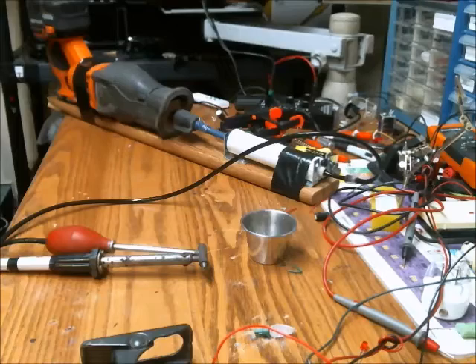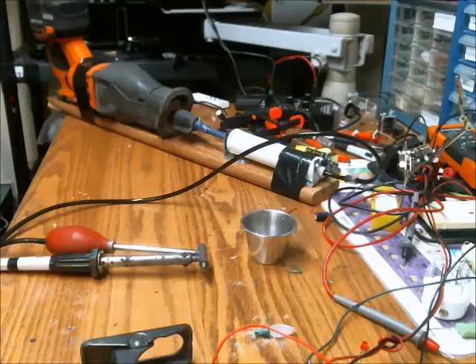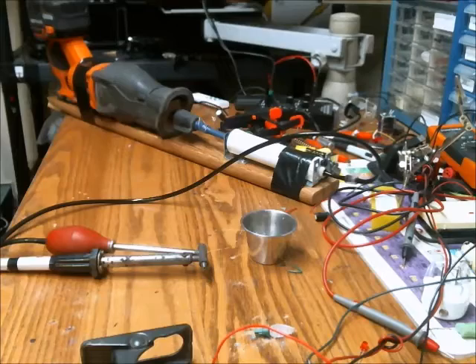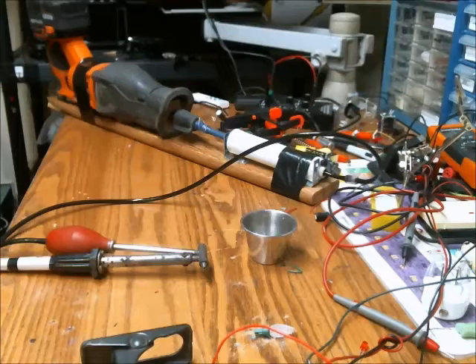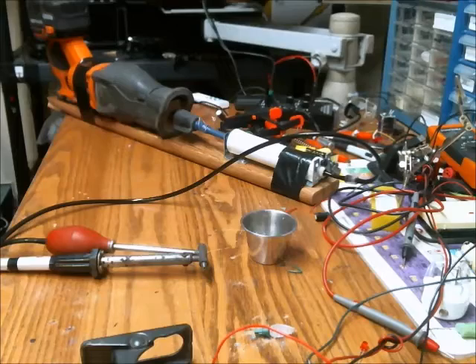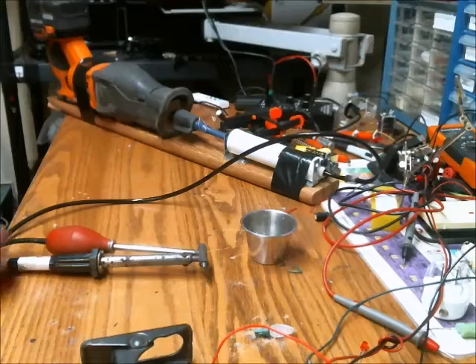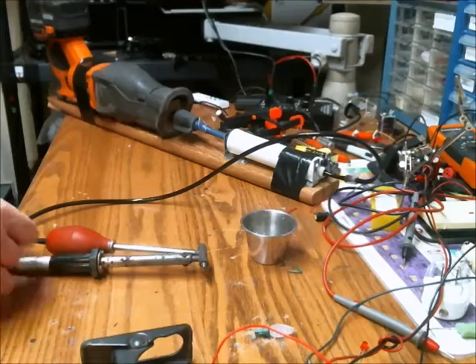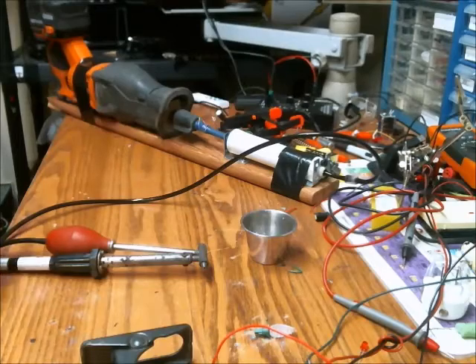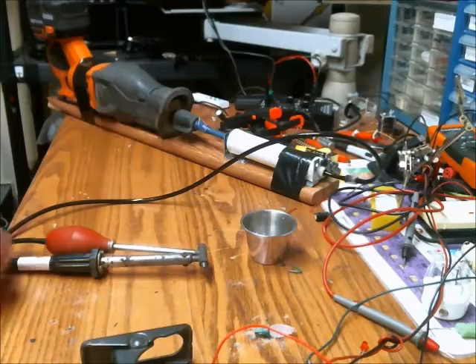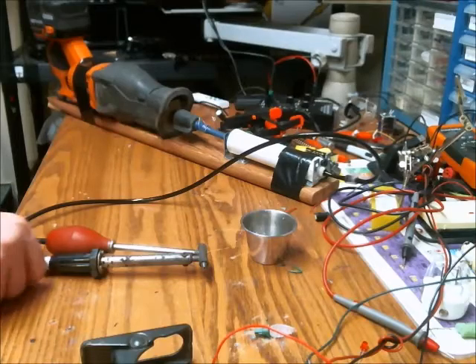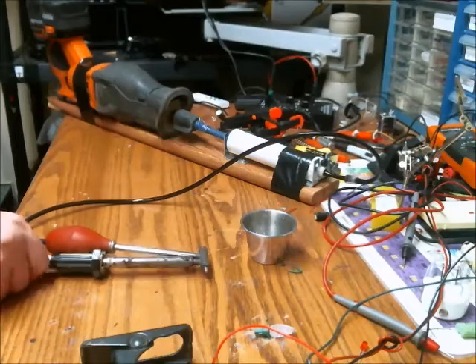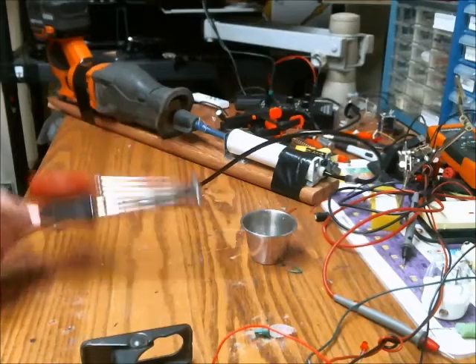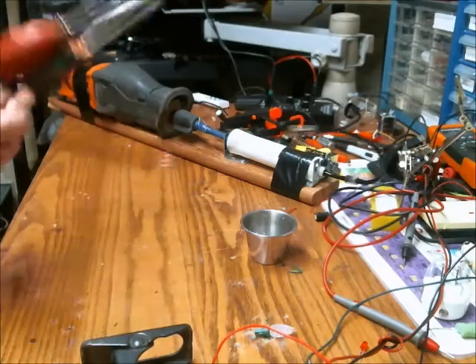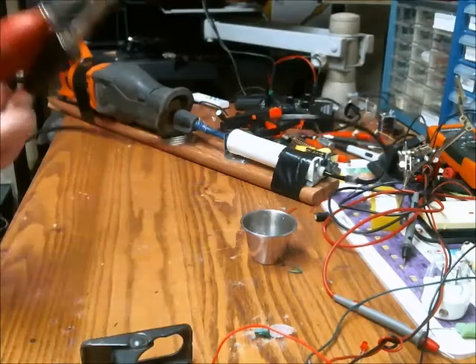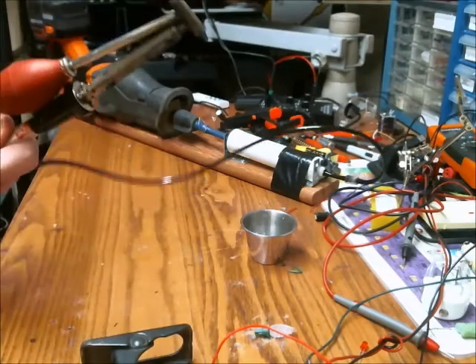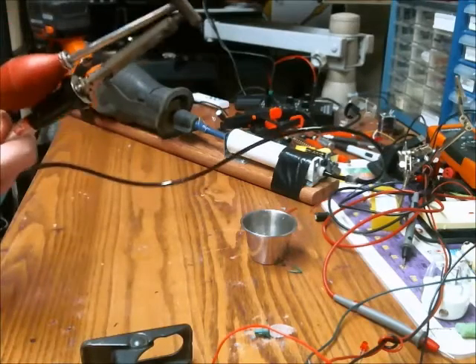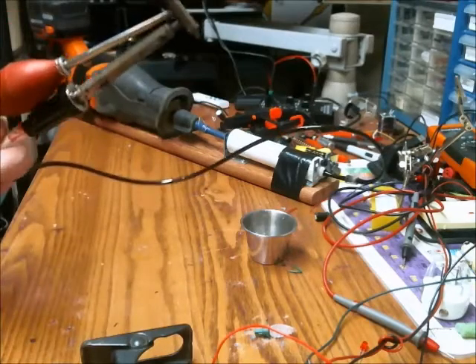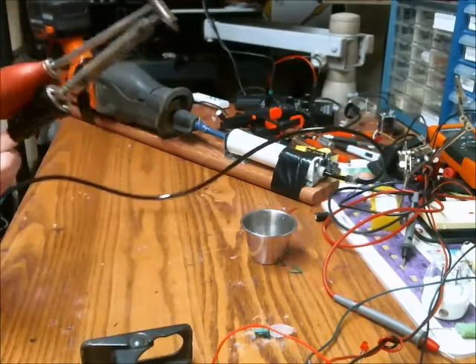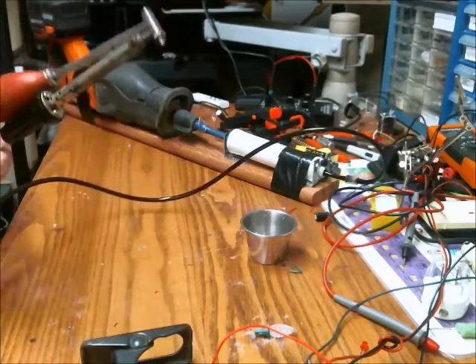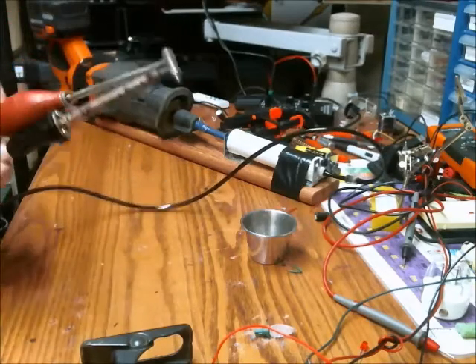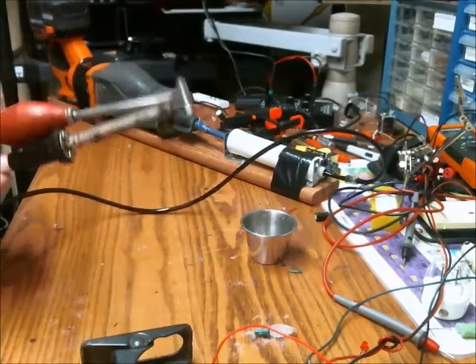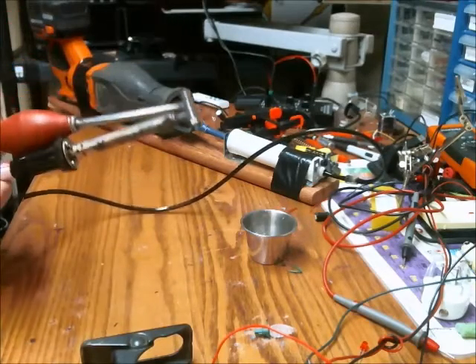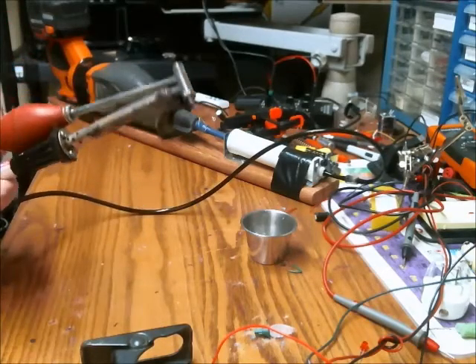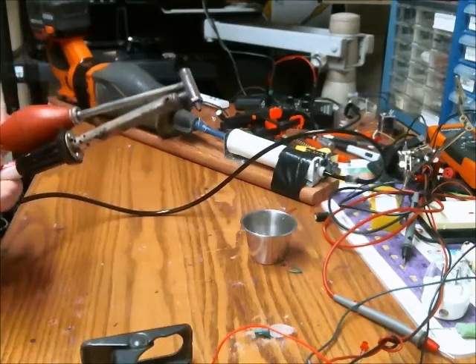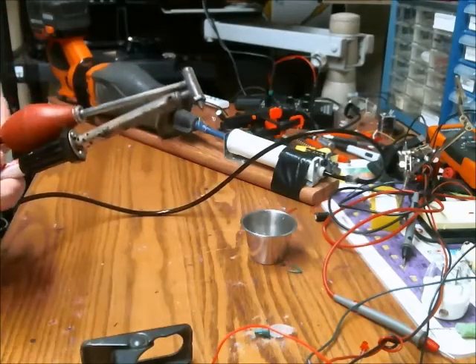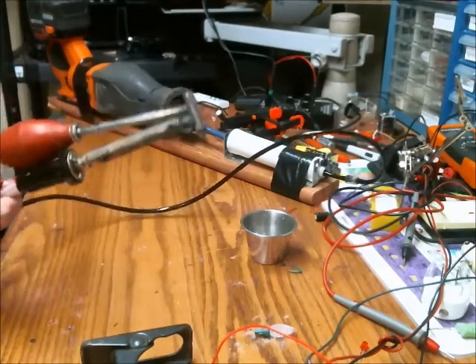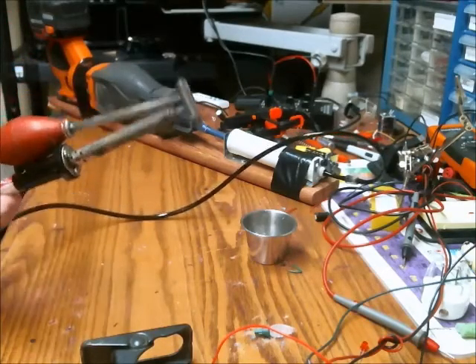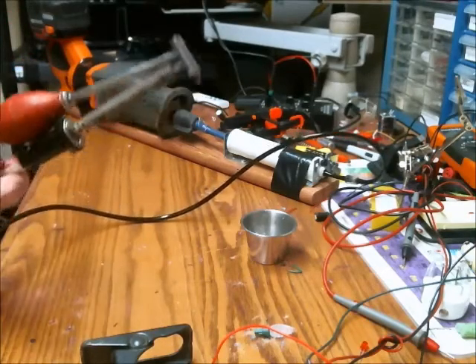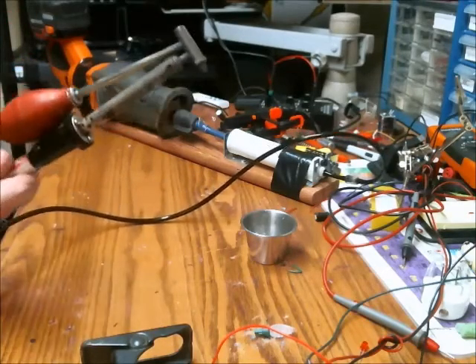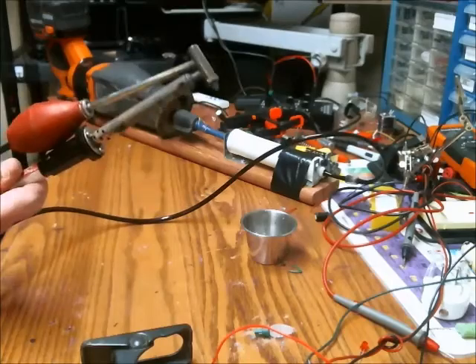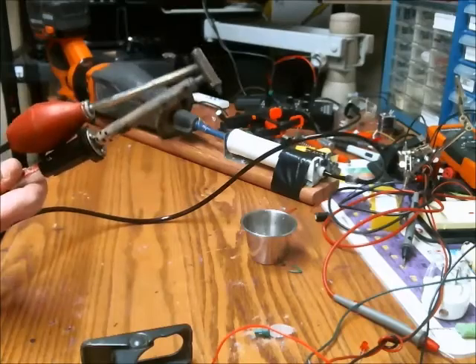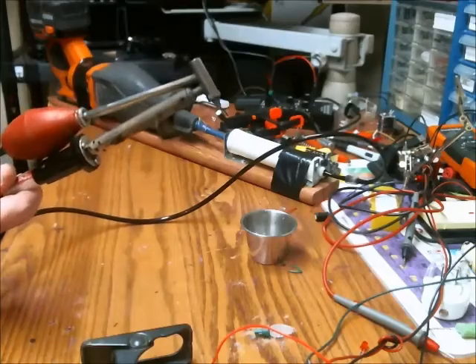This video is about the Improved Solder Vacuum, or Improved Solder Sucker, Revision 2.